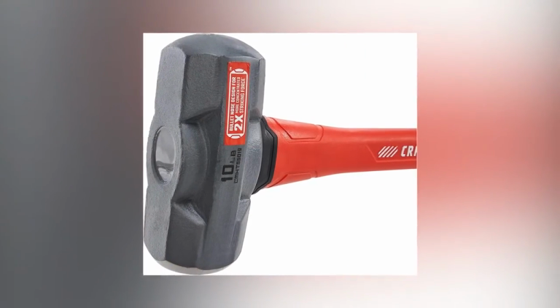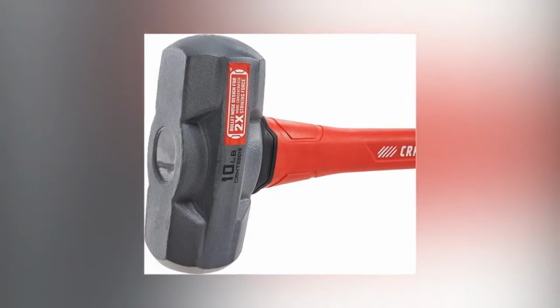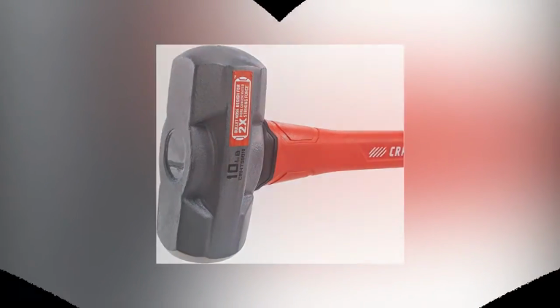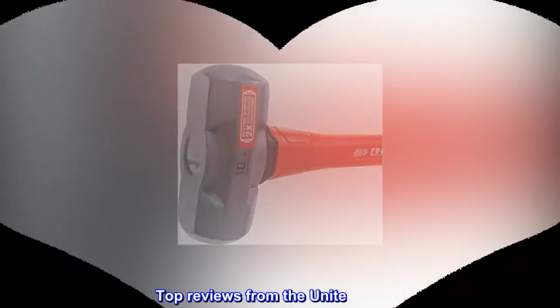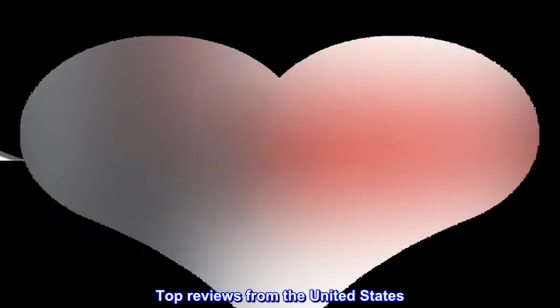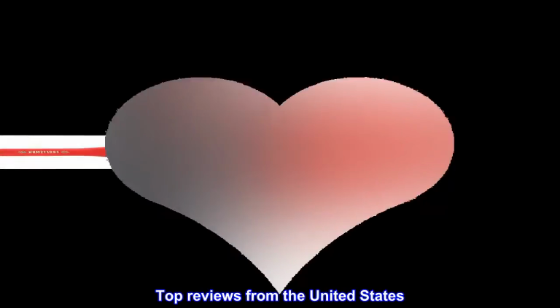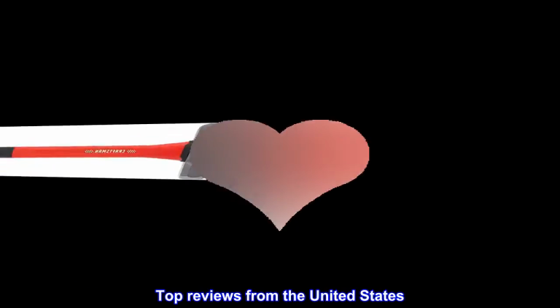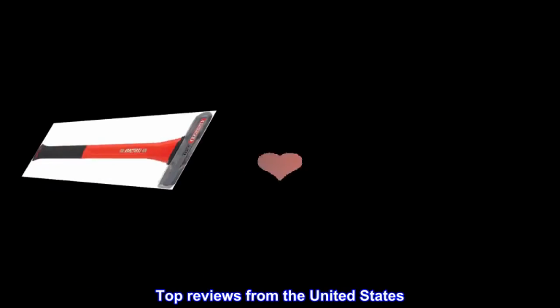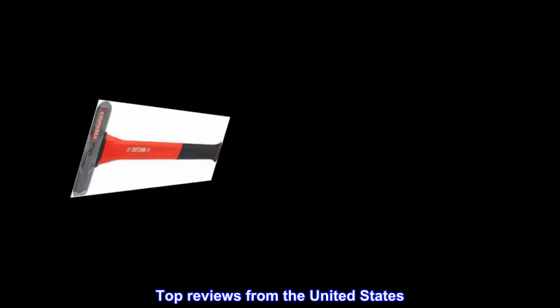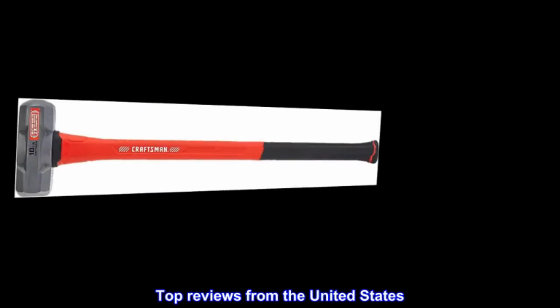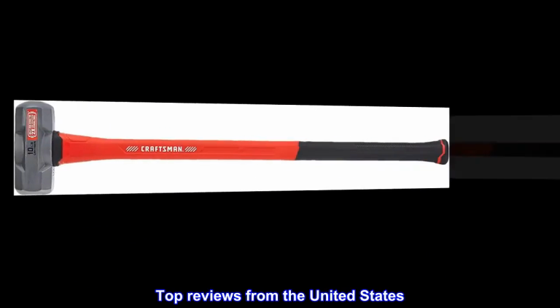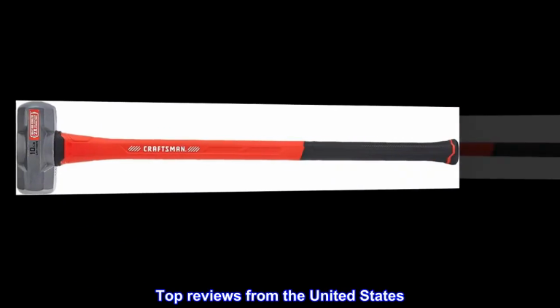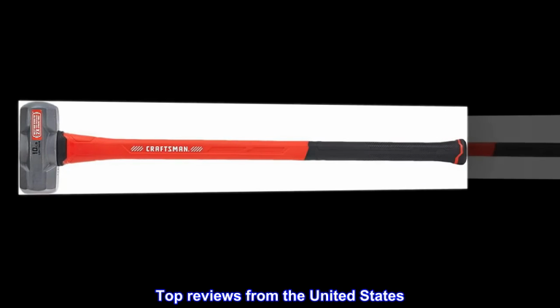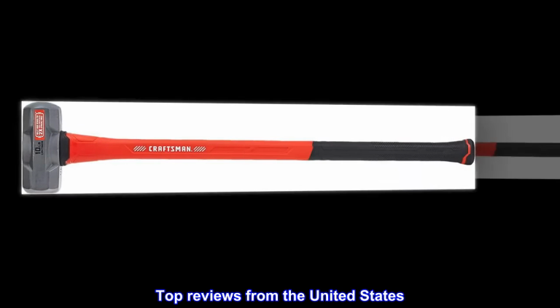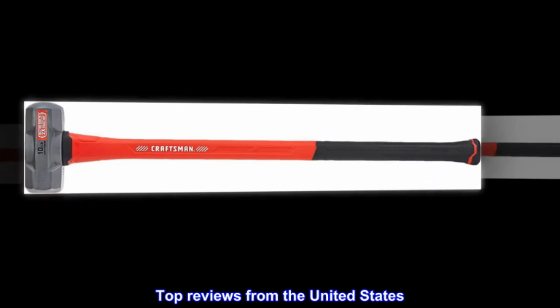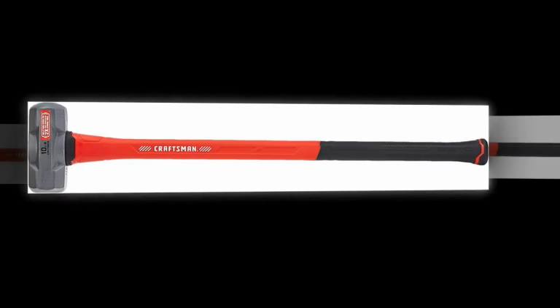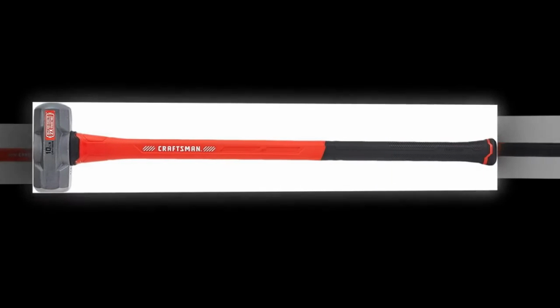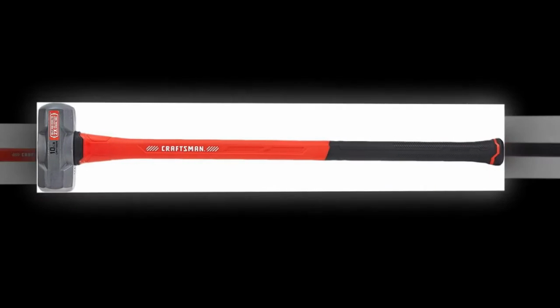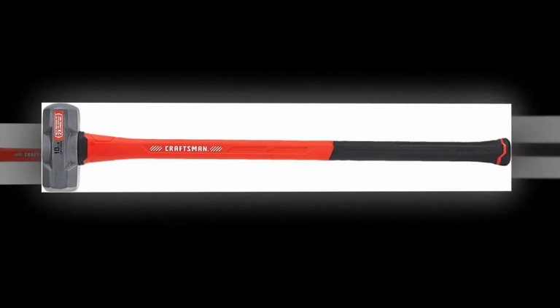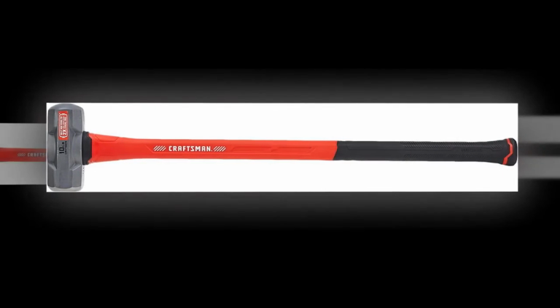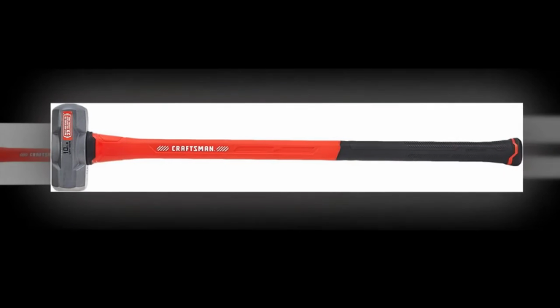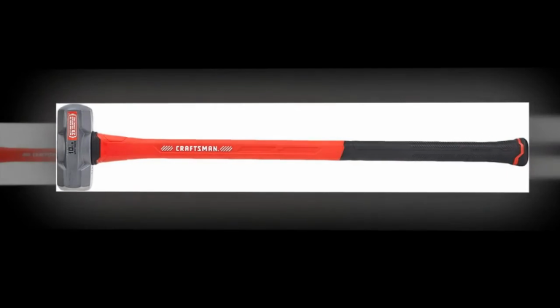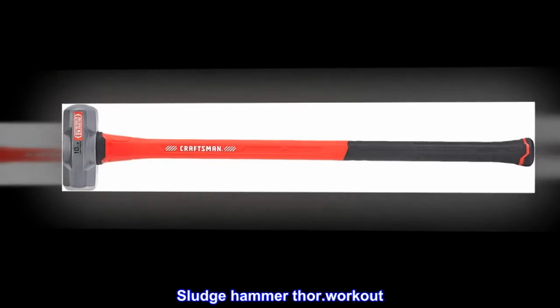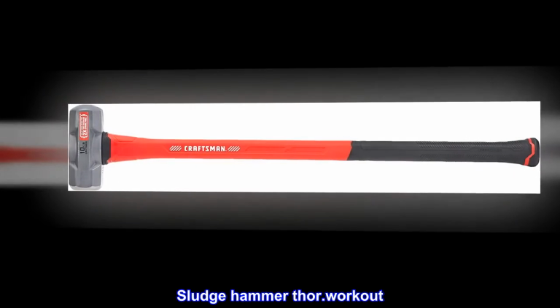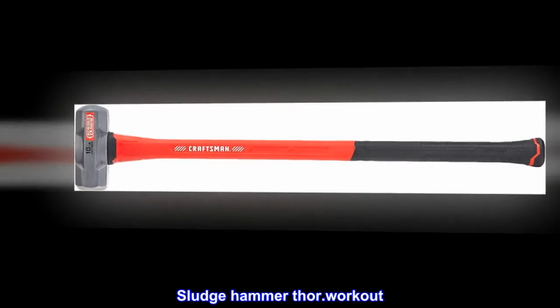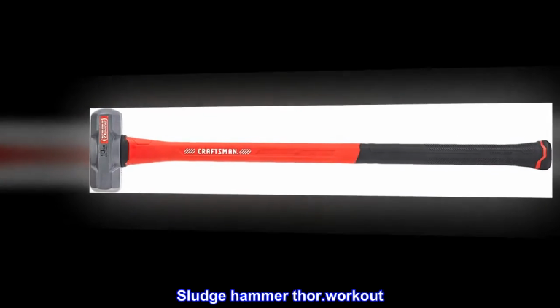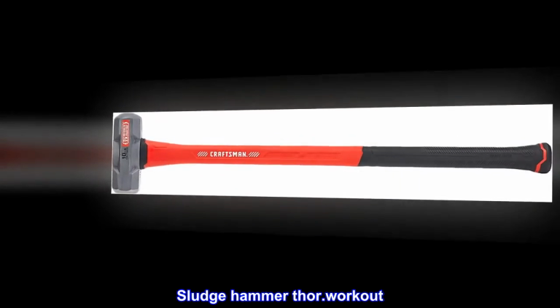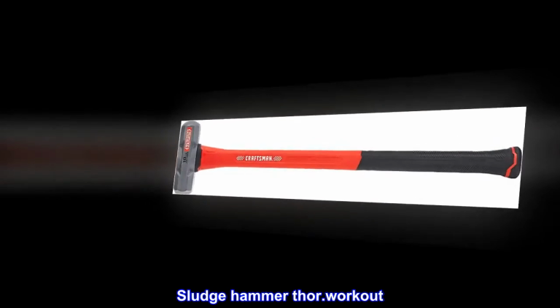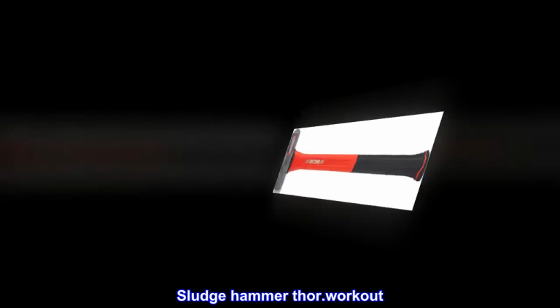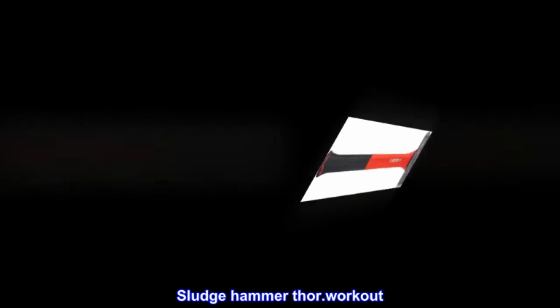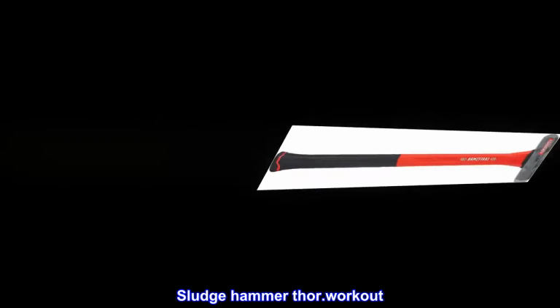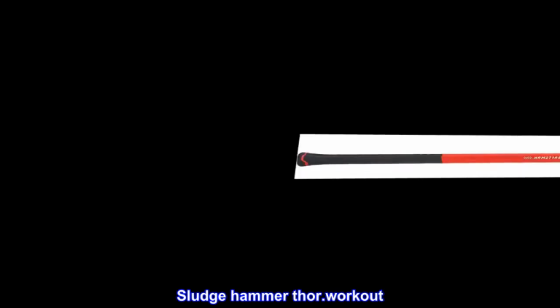Top reviews from the United States. Sledgehammer Thor. Workout.